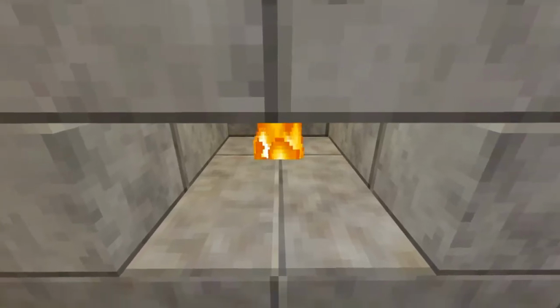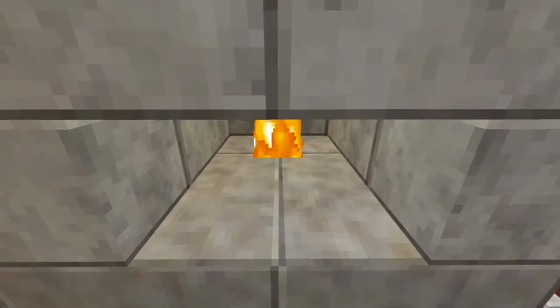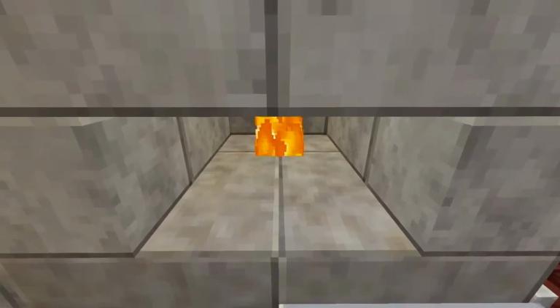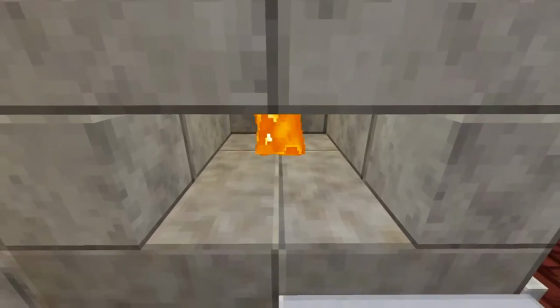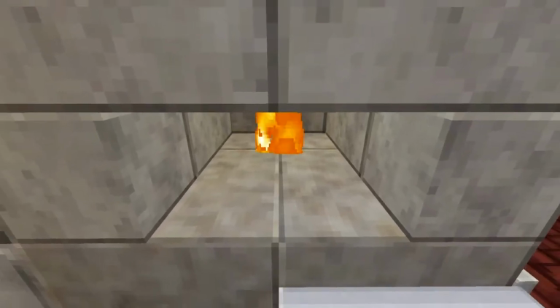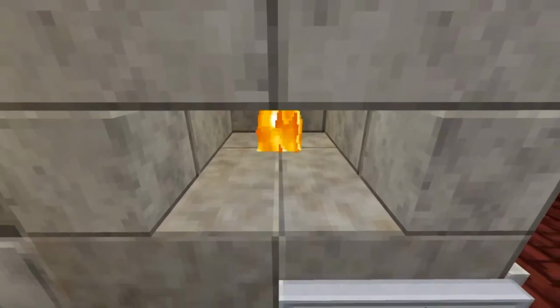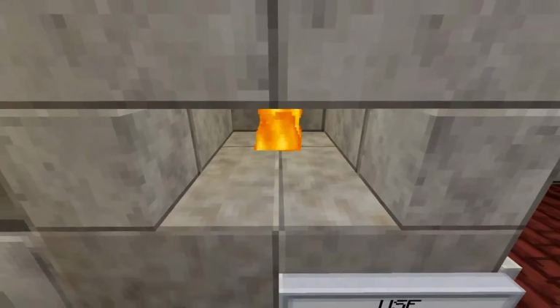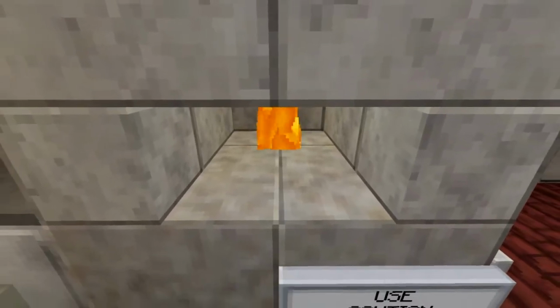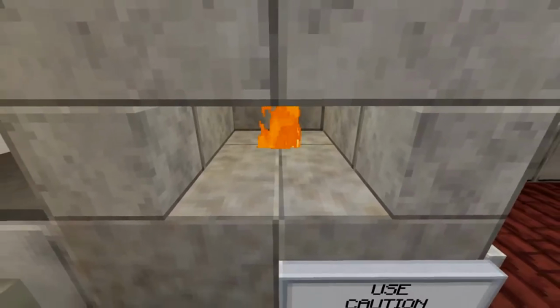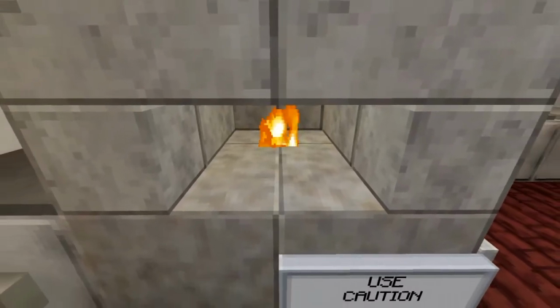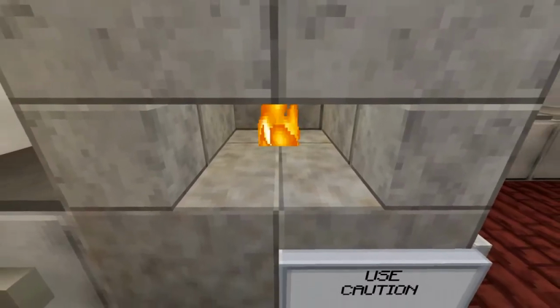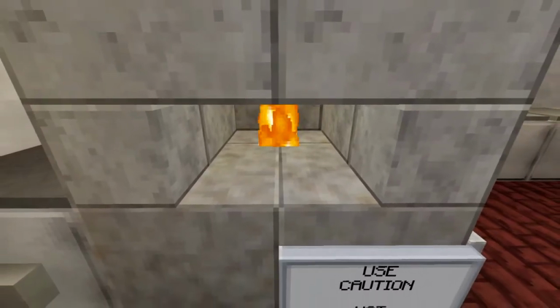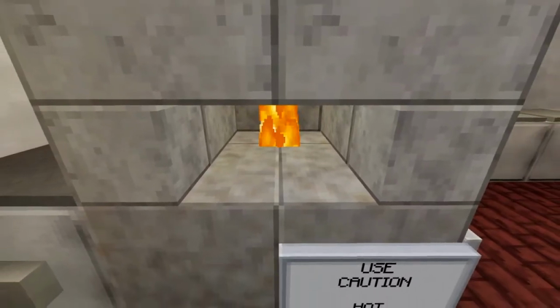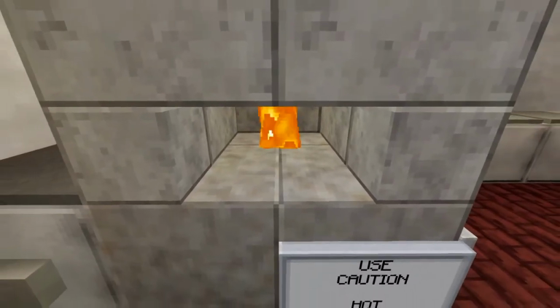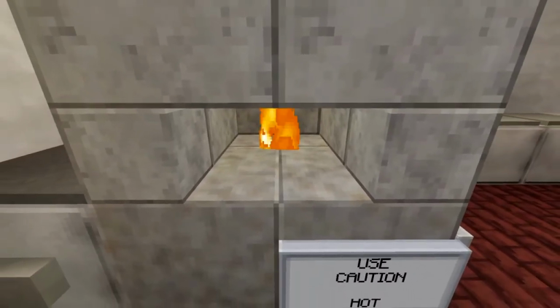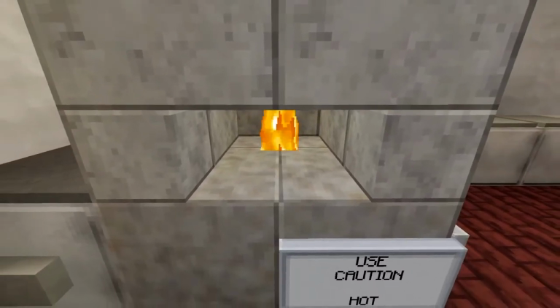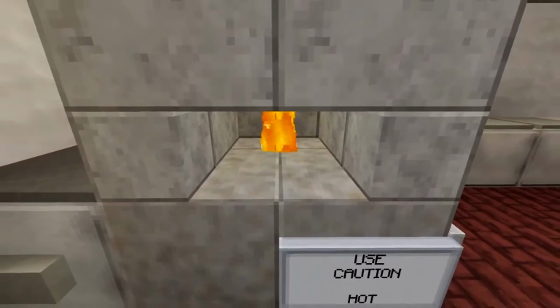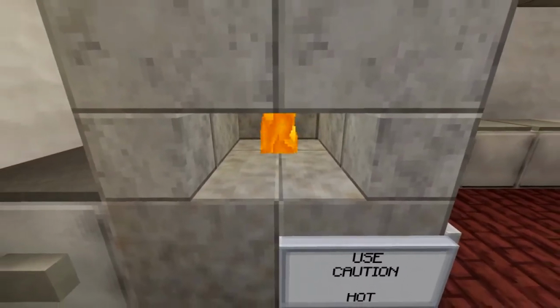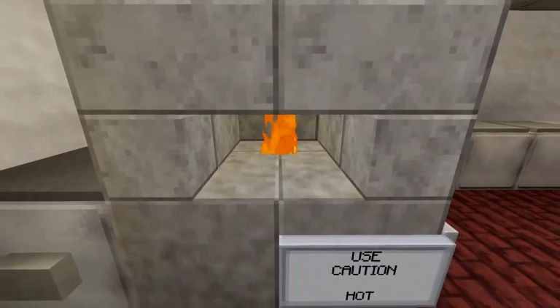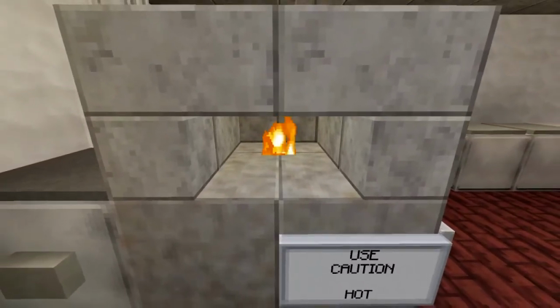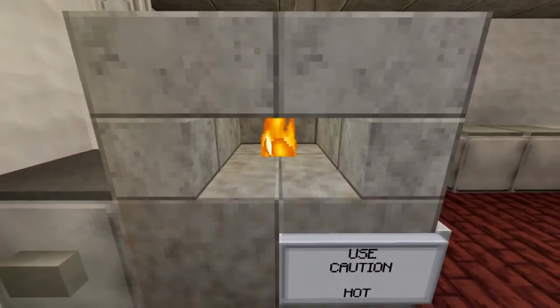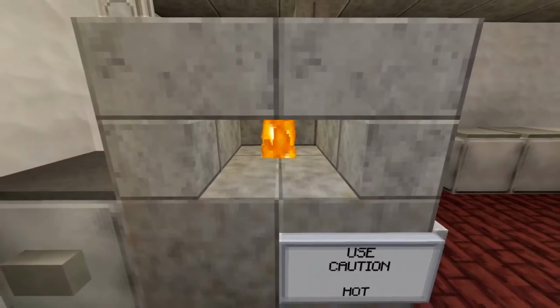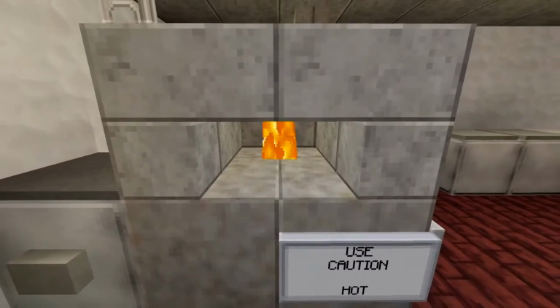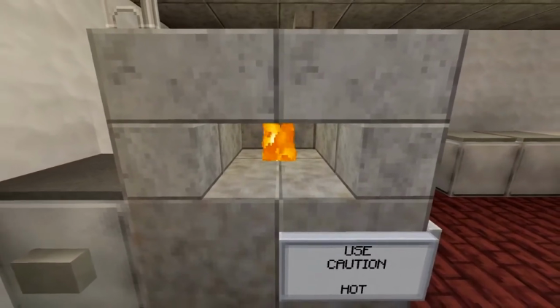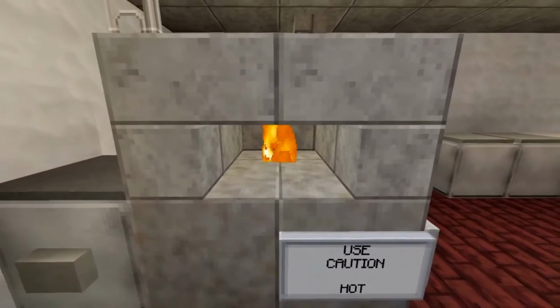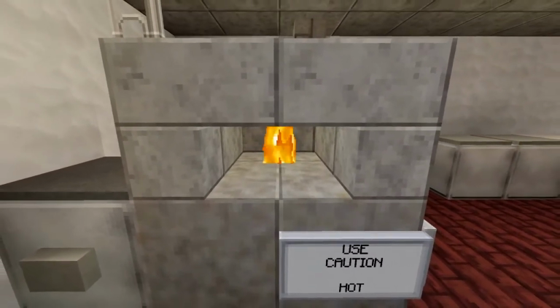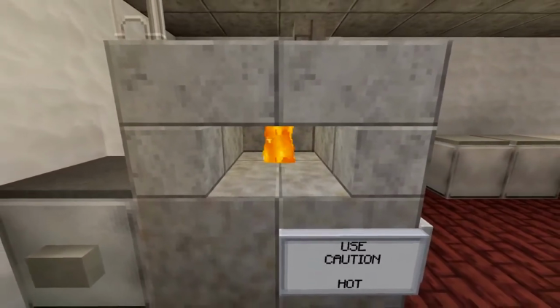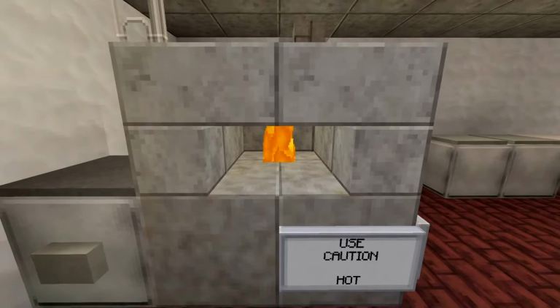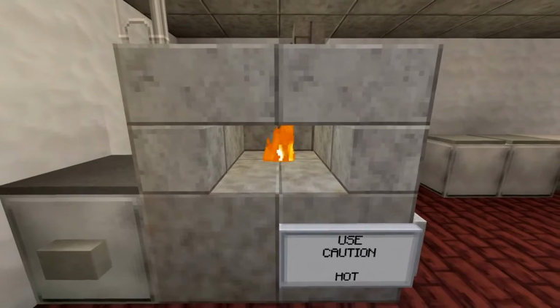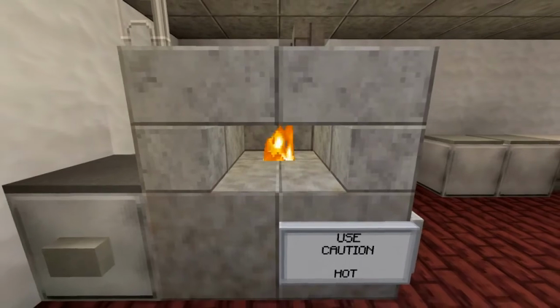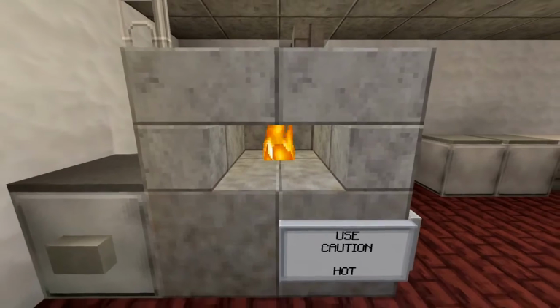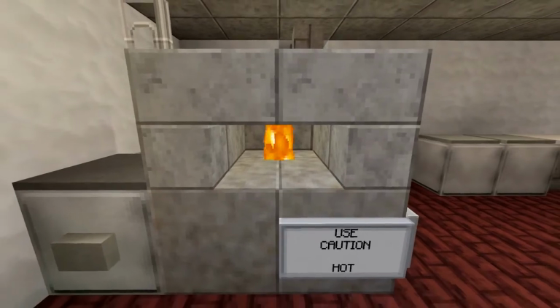Hey everybody, I'm here to show you guys how to make this awesome working pizza oven. Let's go ahead and do this.